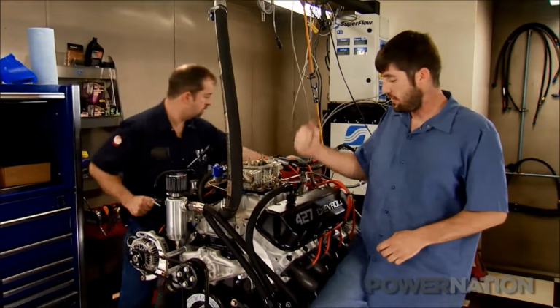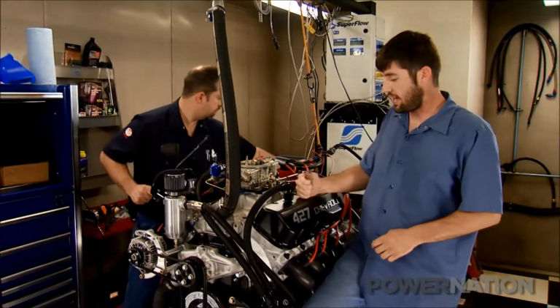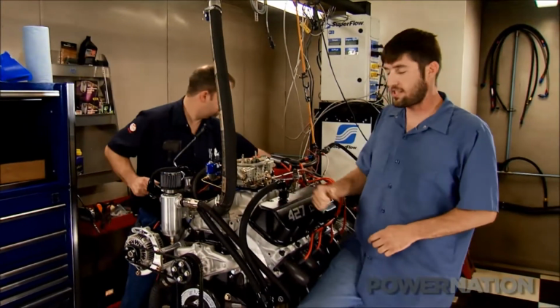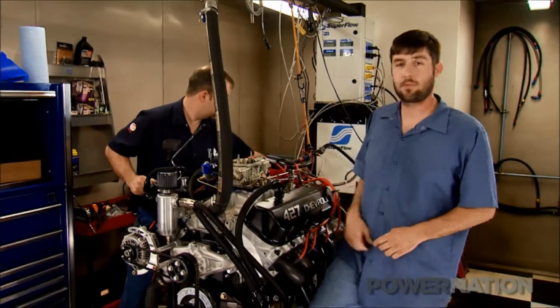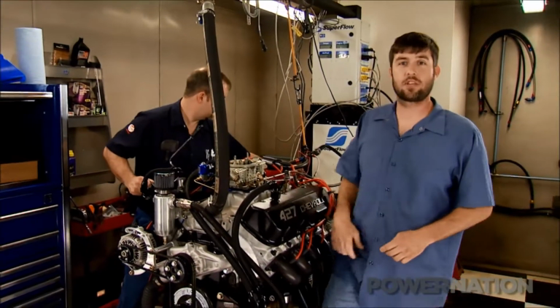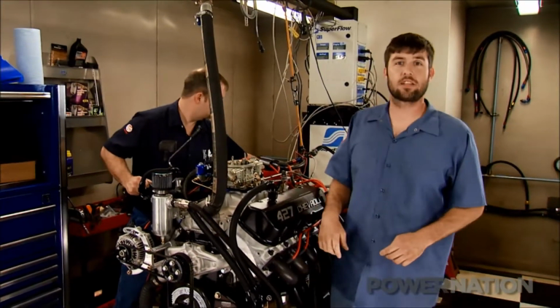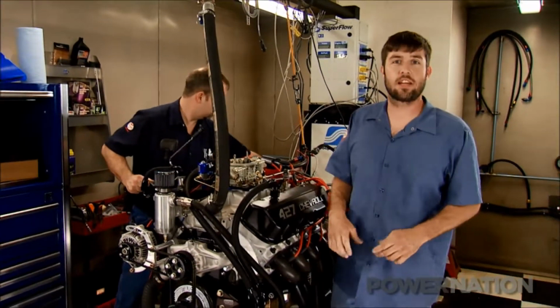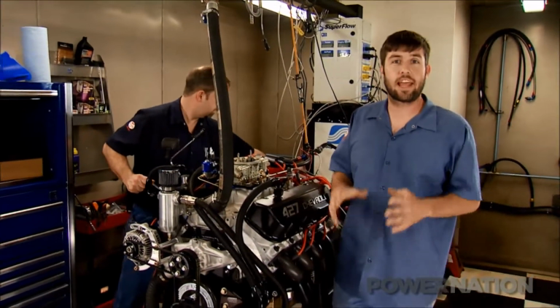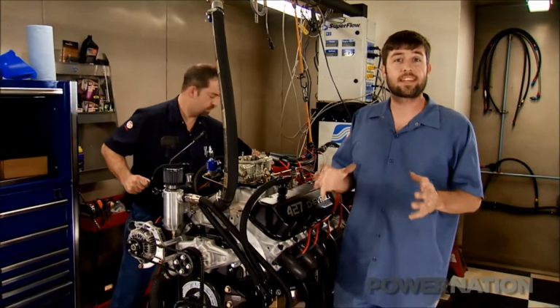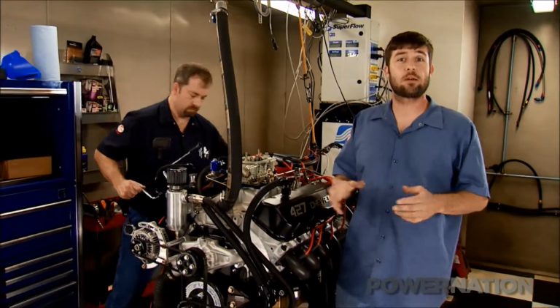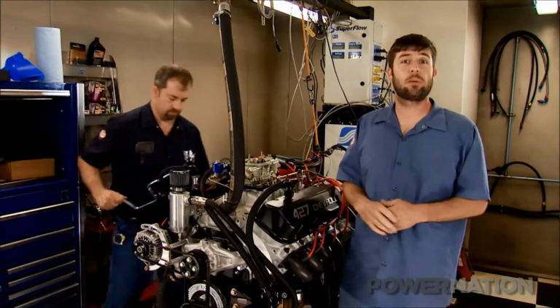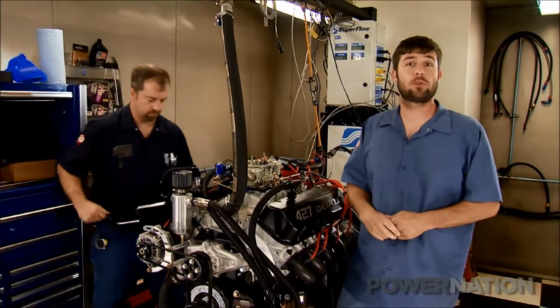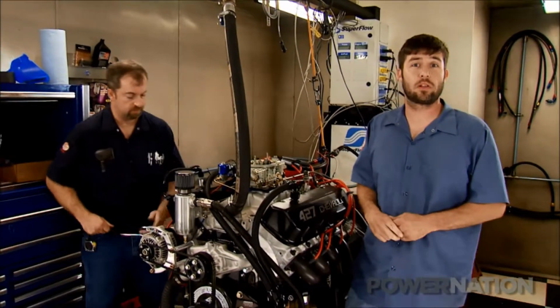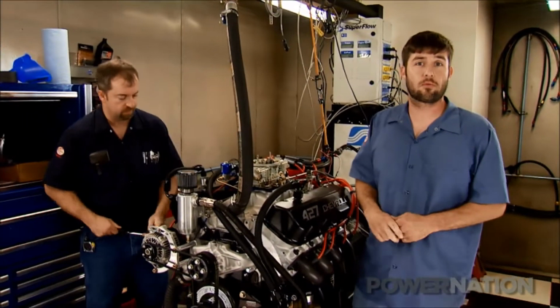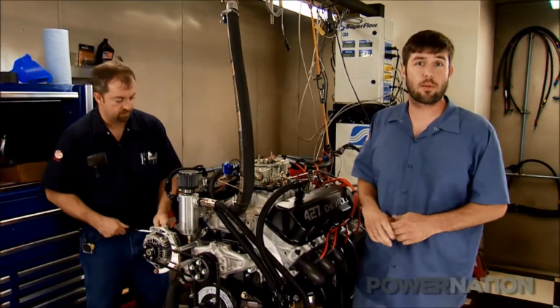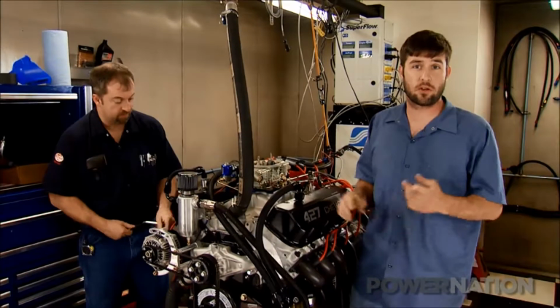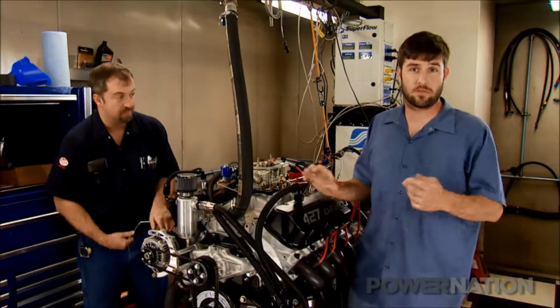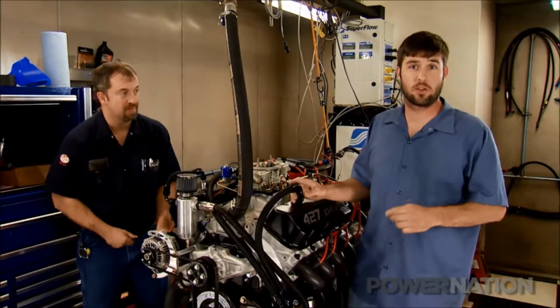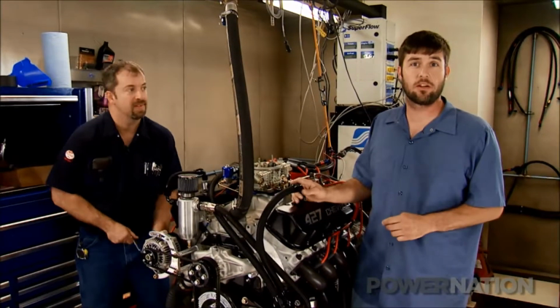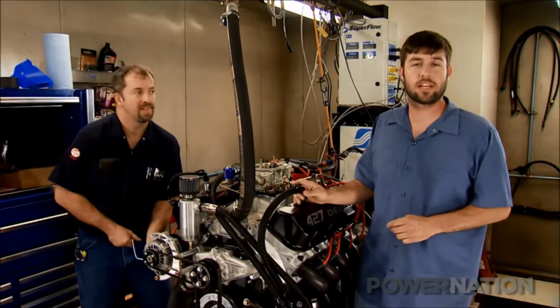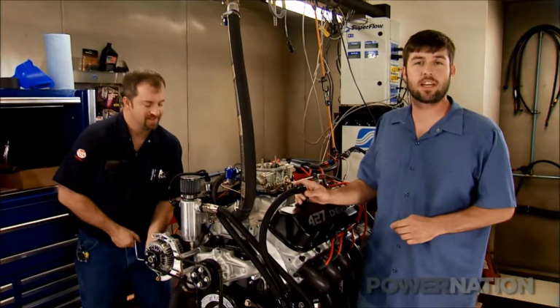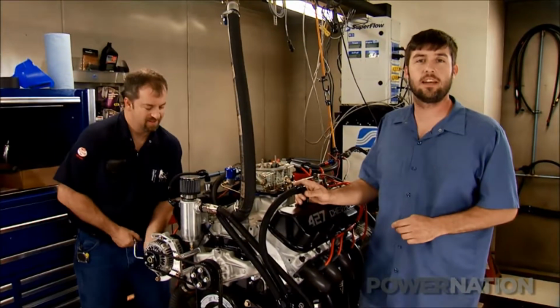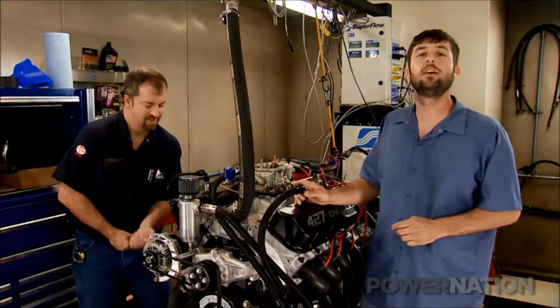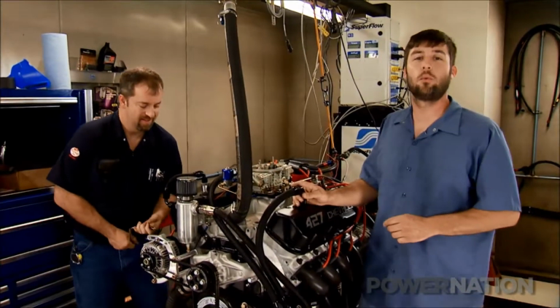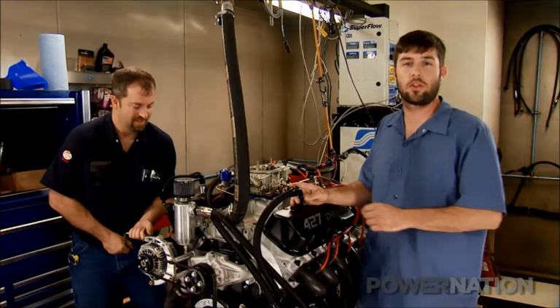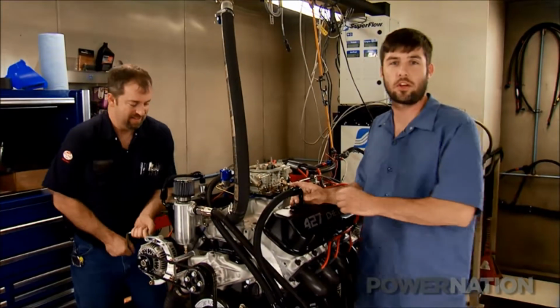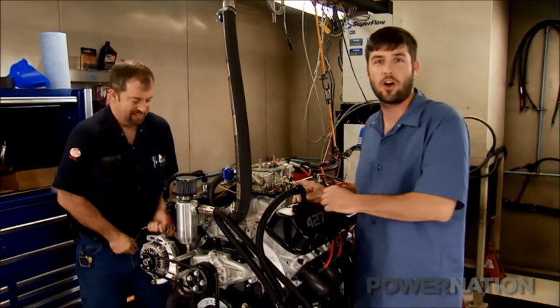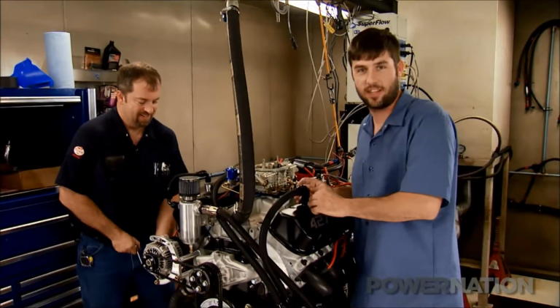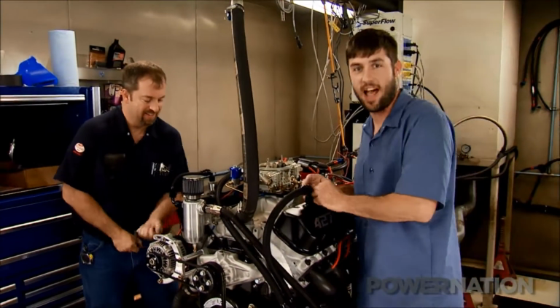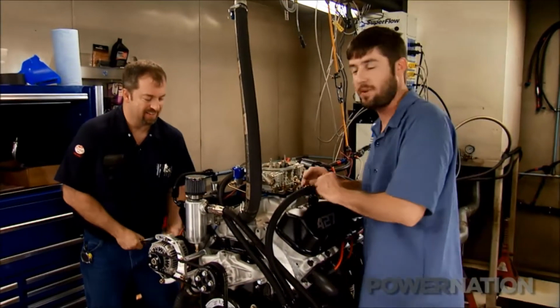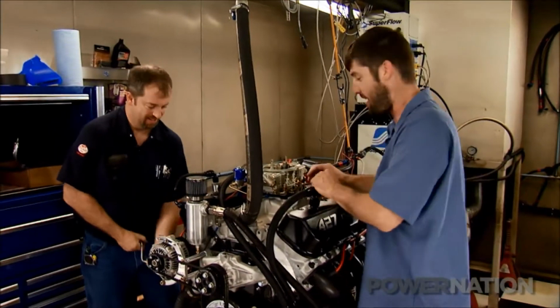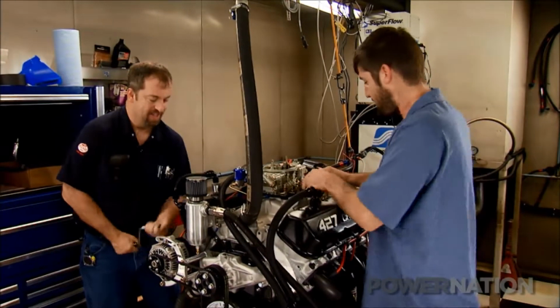The next time you see this thing, it's going to be between the frame rails of our little S10. We're the Nickel and Dime.